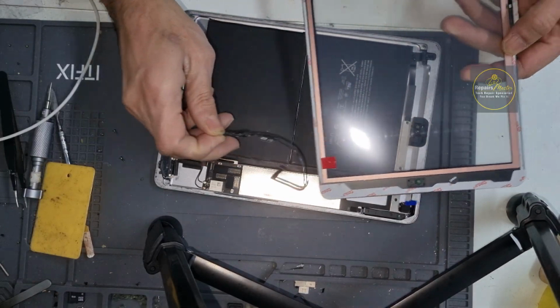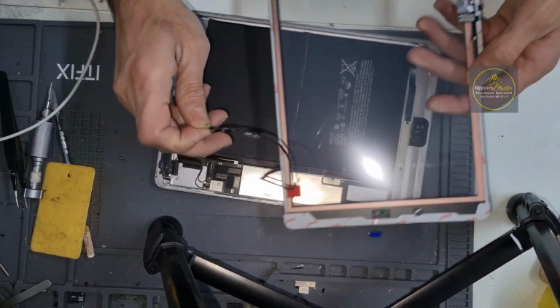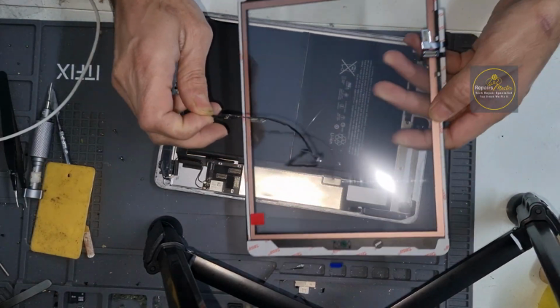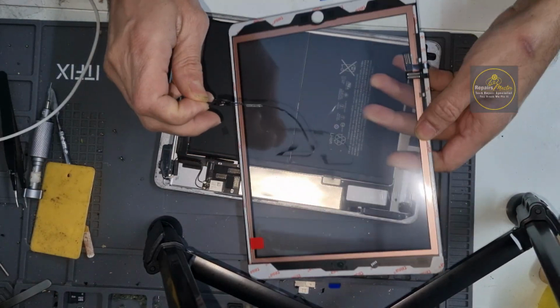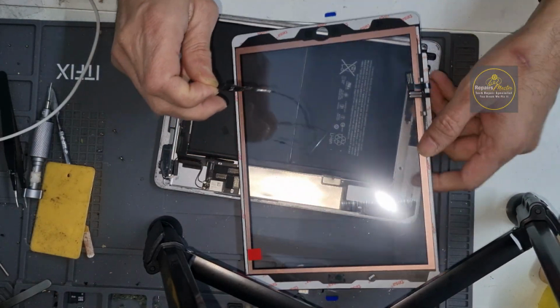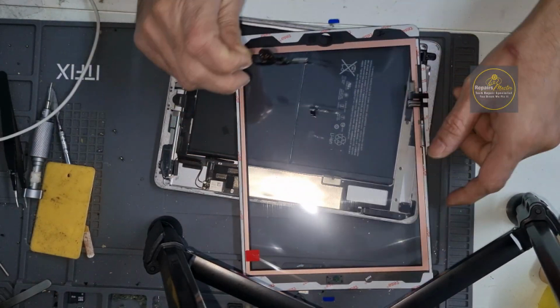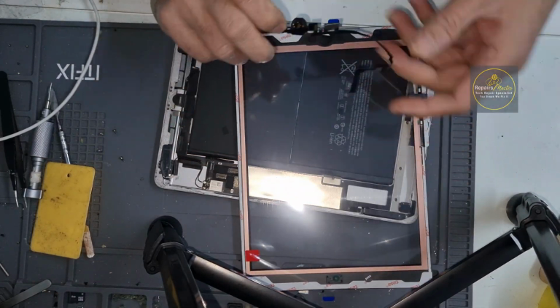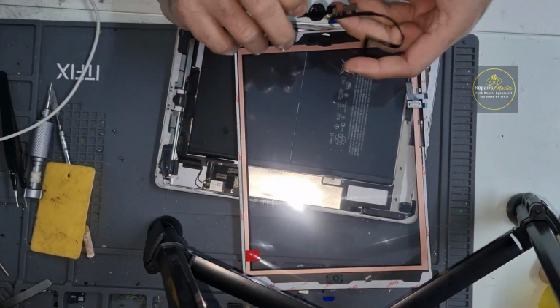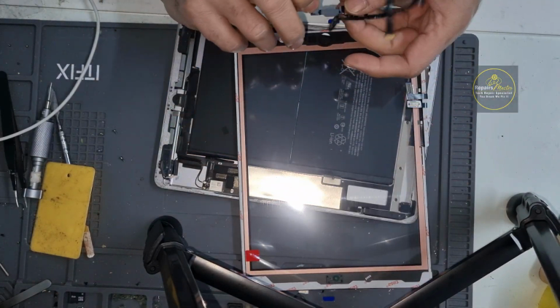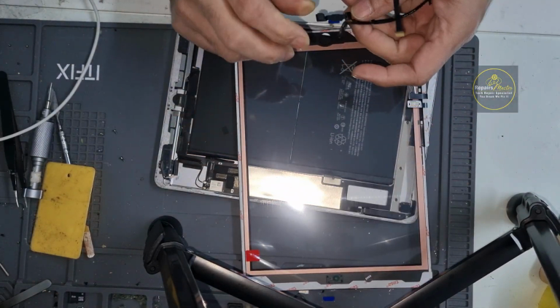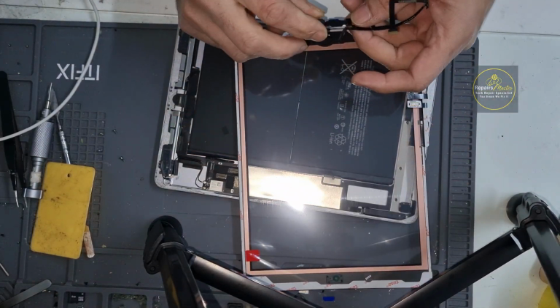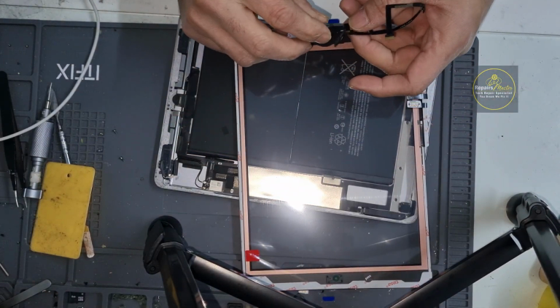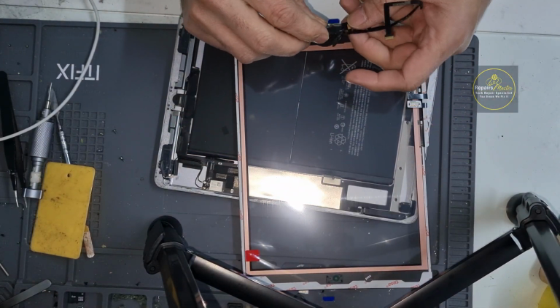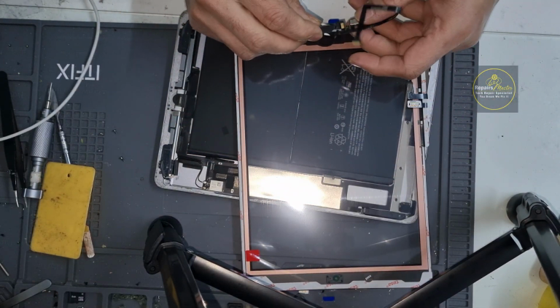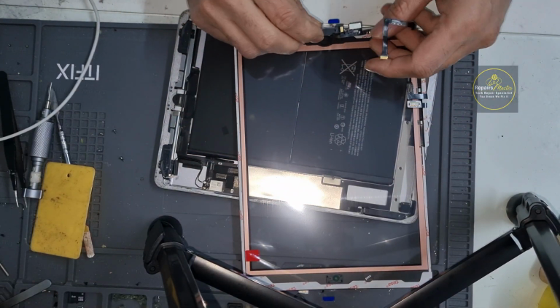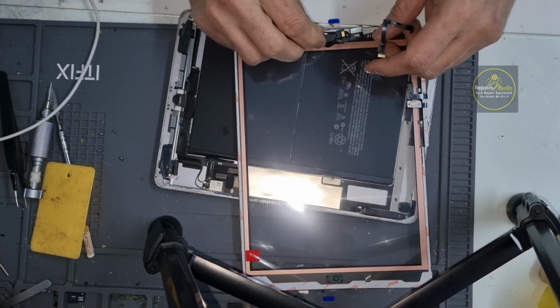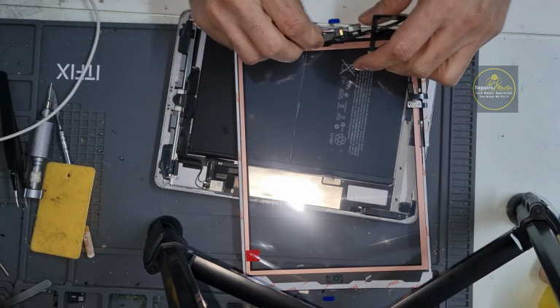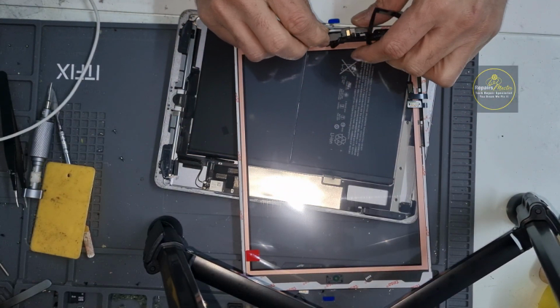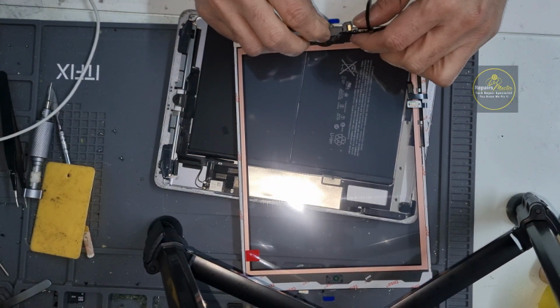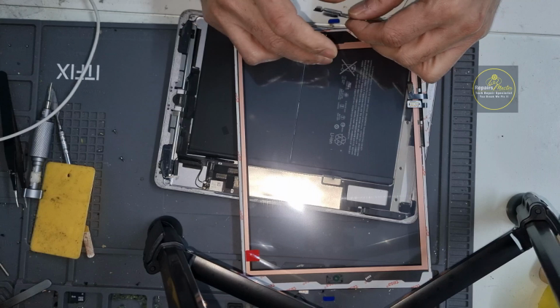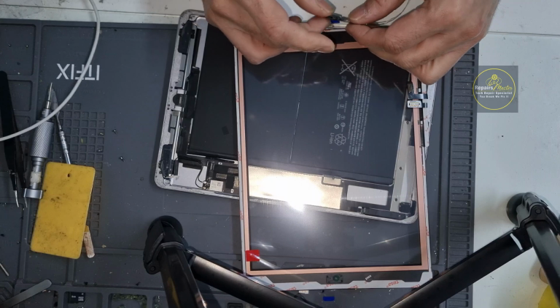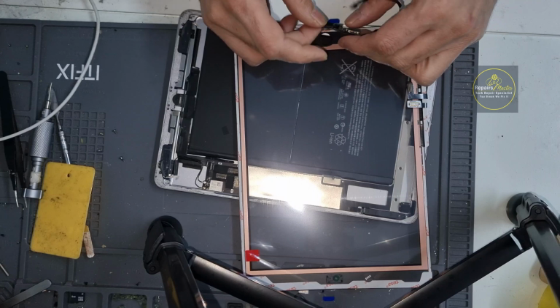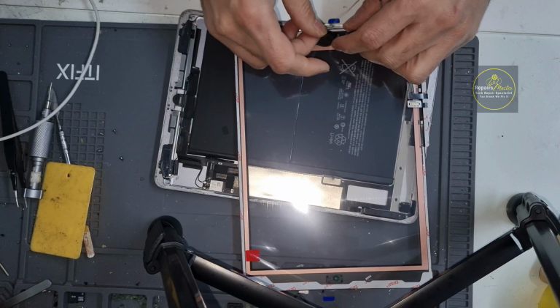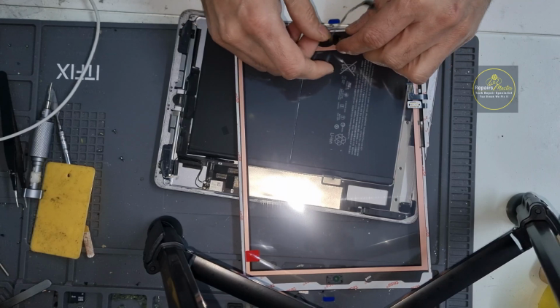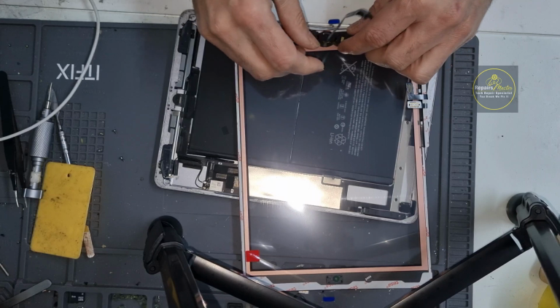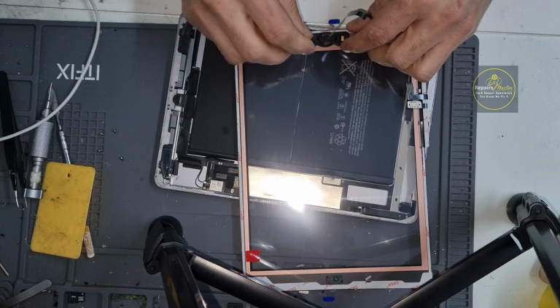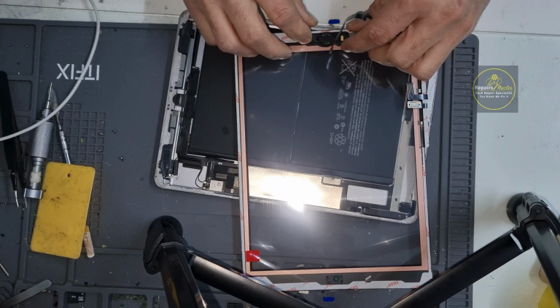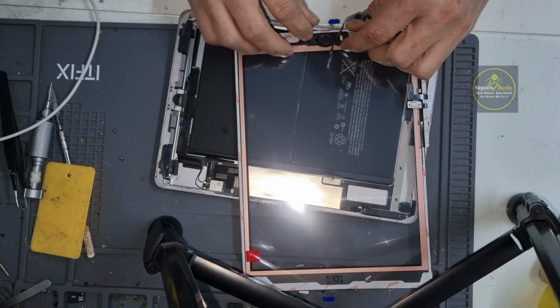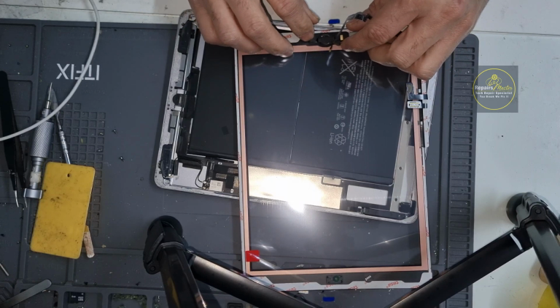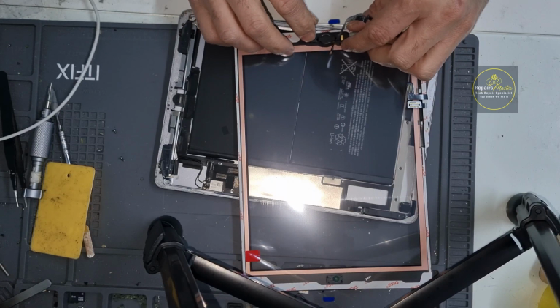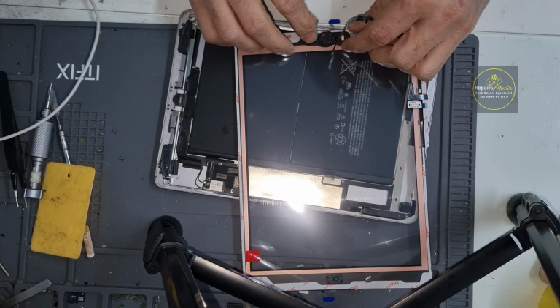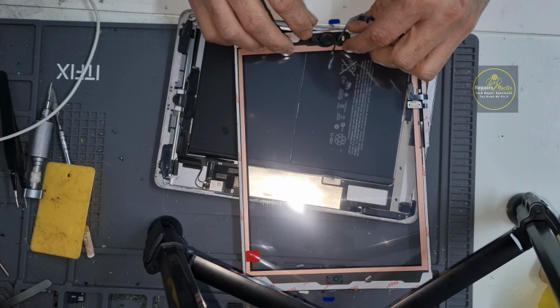First we will test the new digitizer before we install it completely, to make sure everything is working.